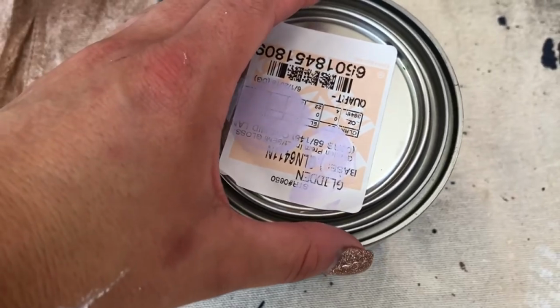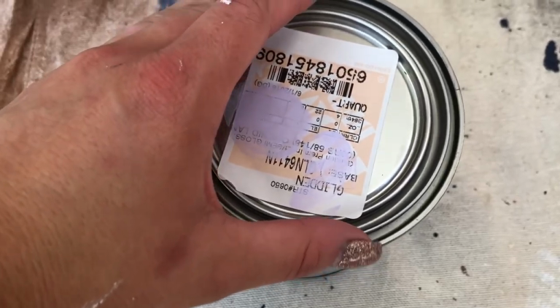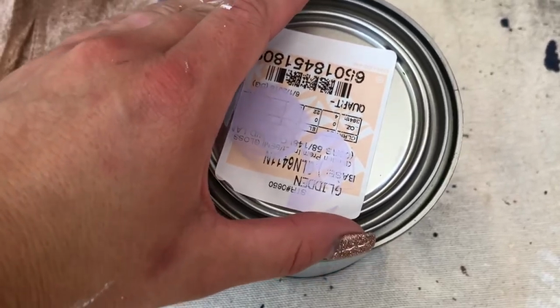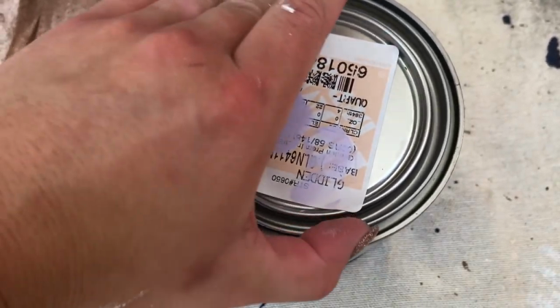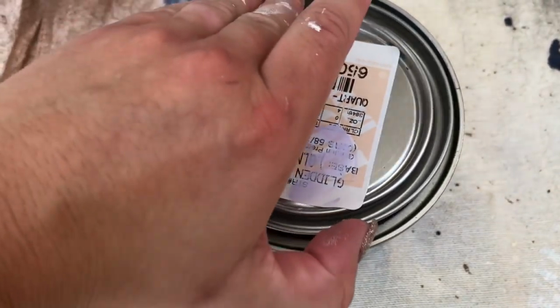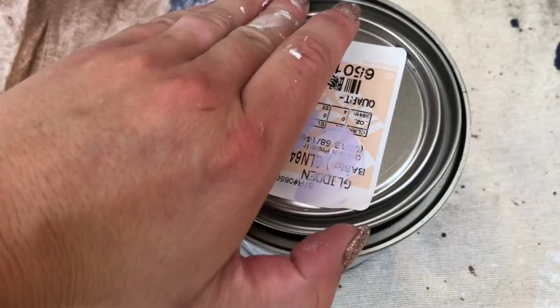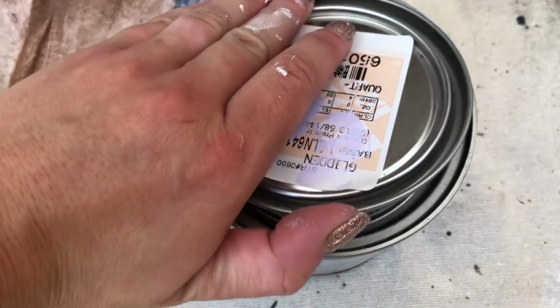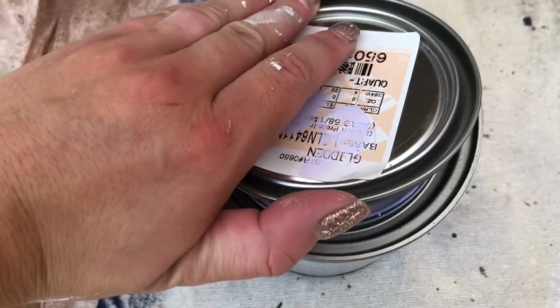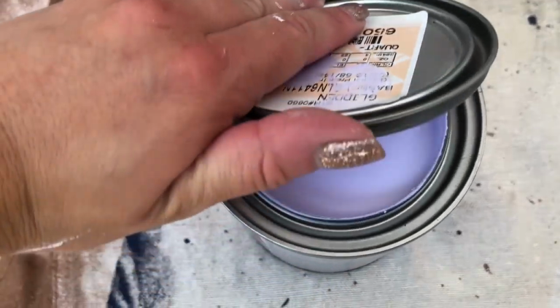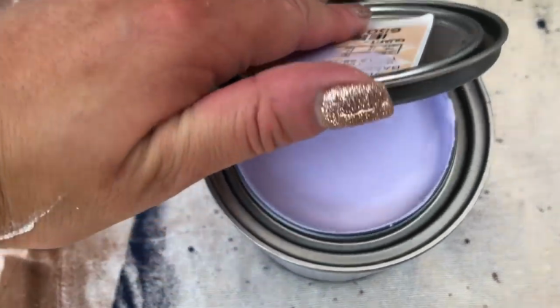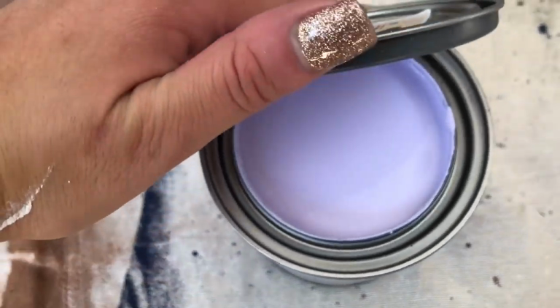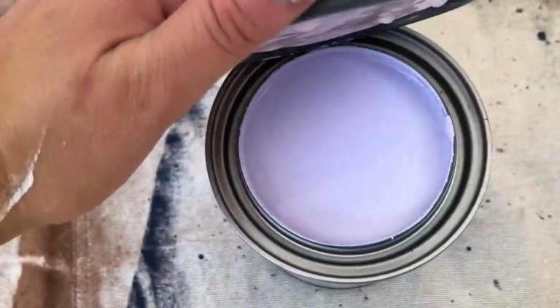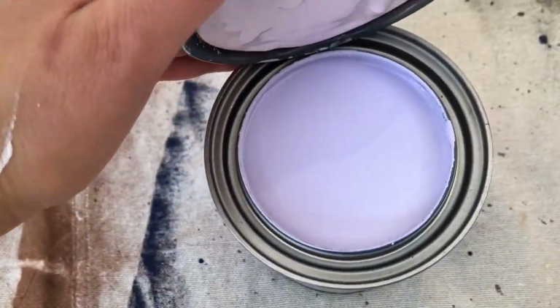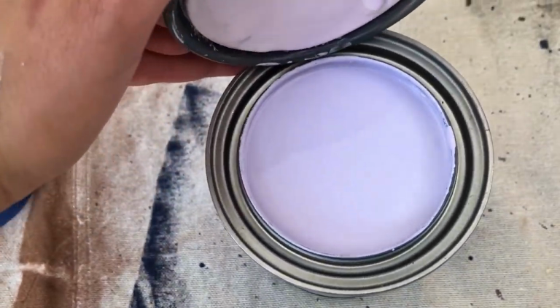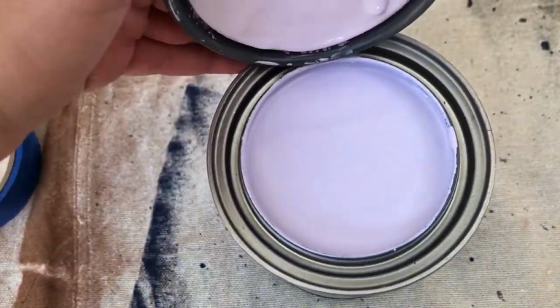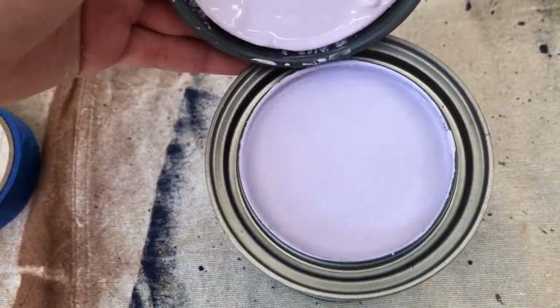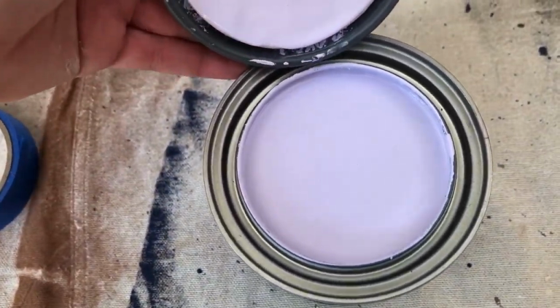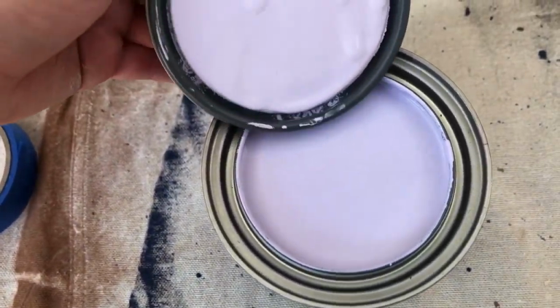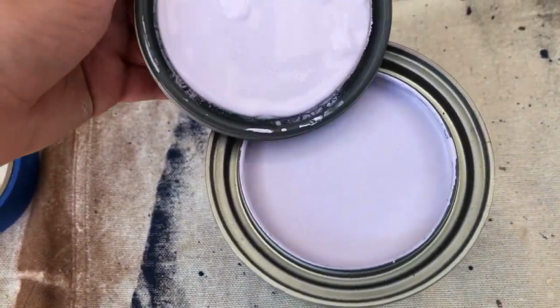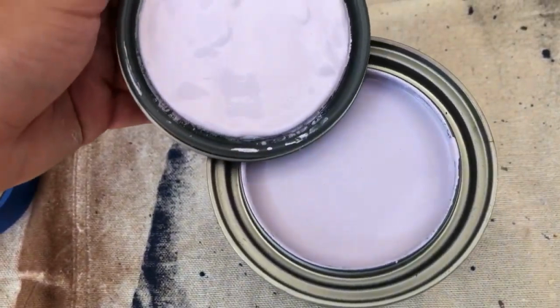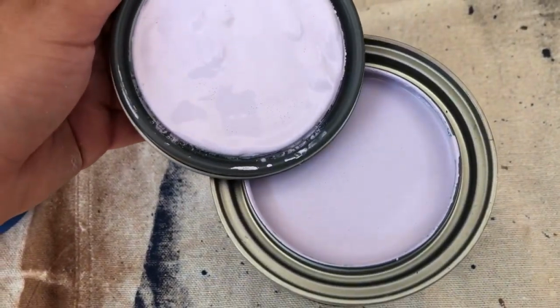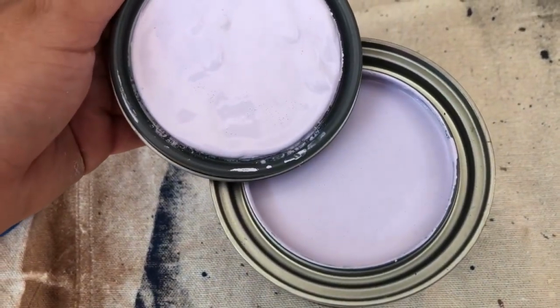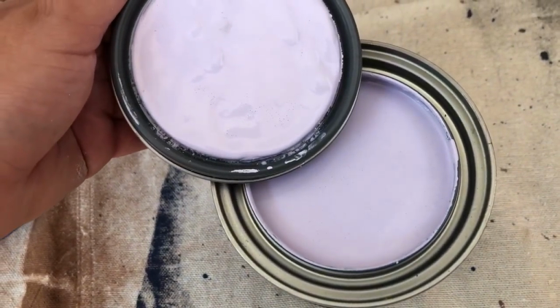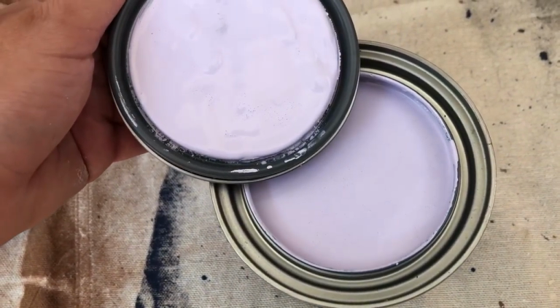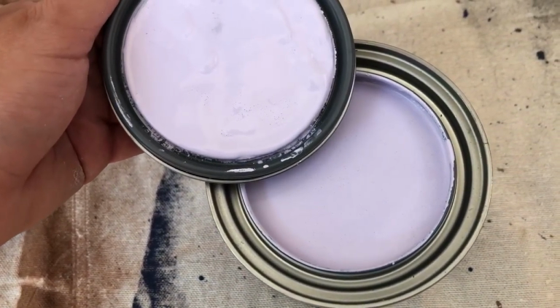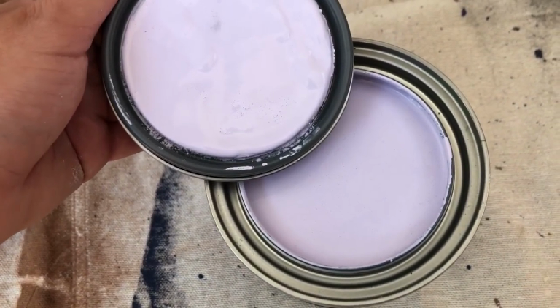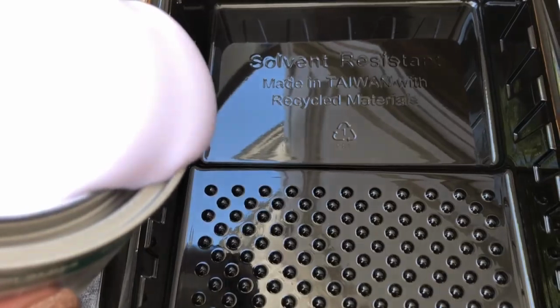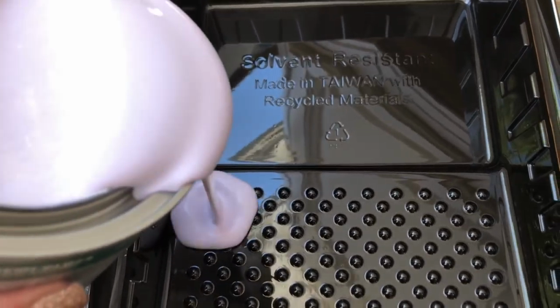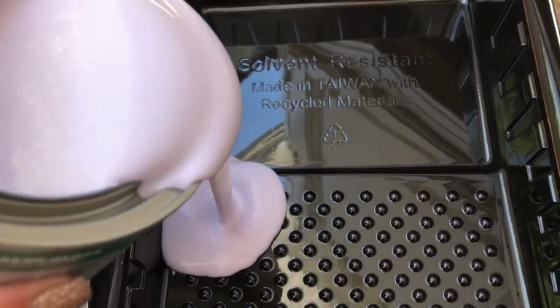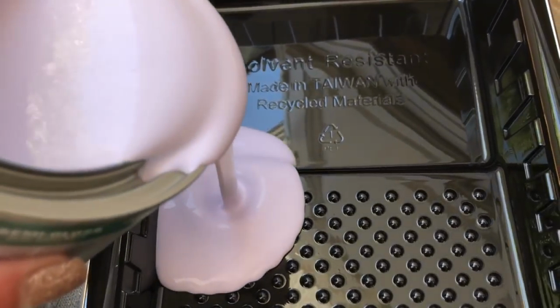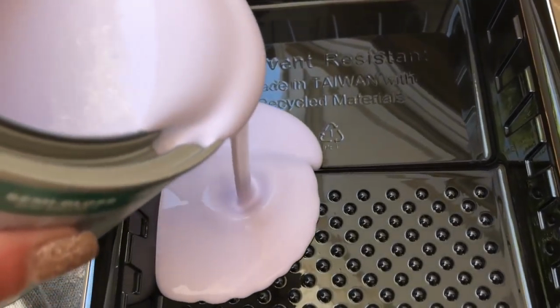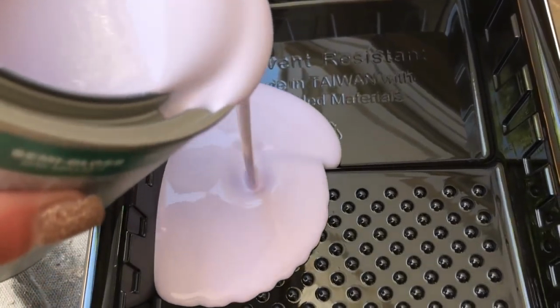I'm just going to unscrew this. It's such a pretty color — so pretty in gold.